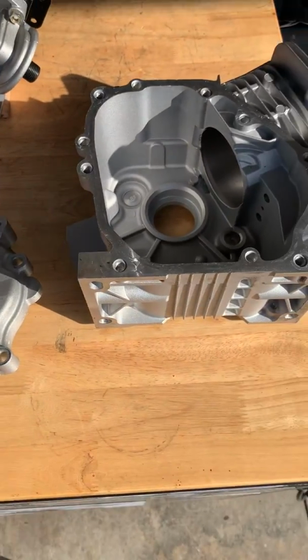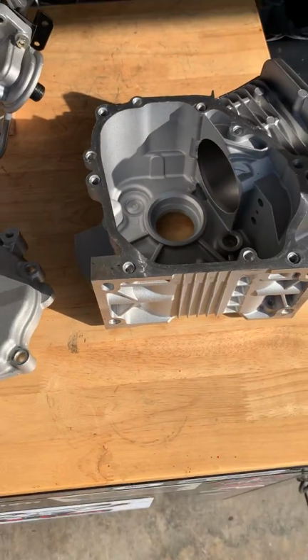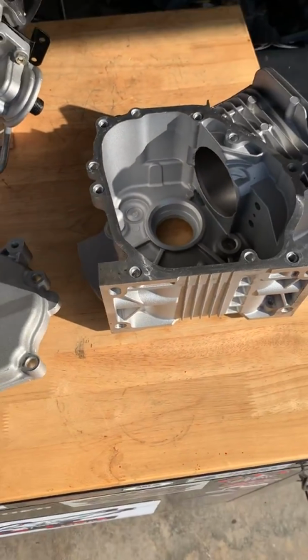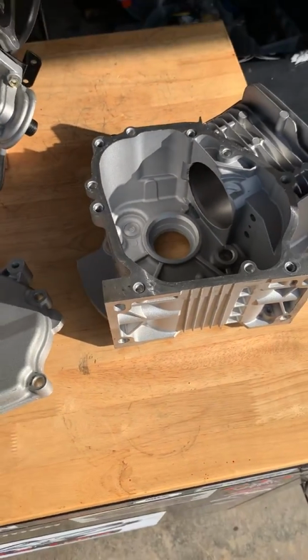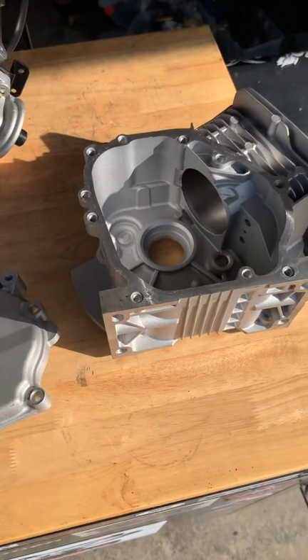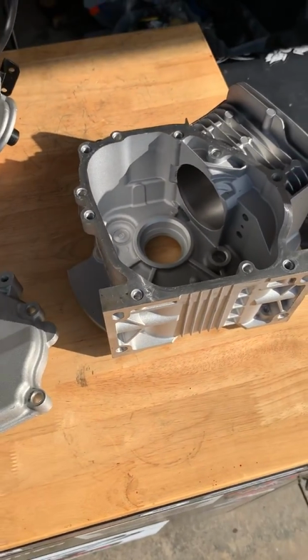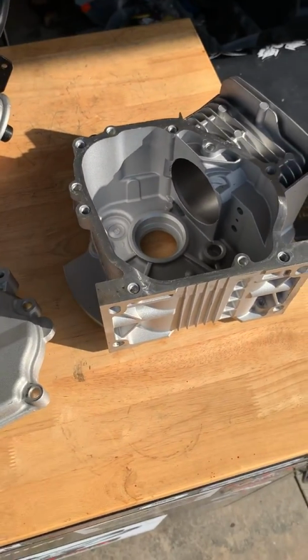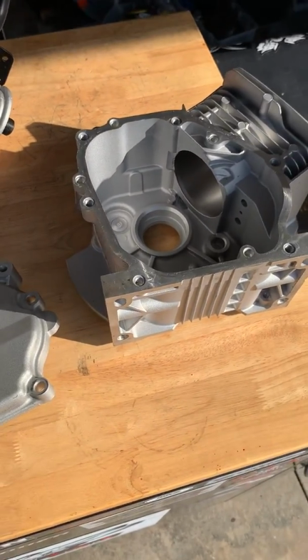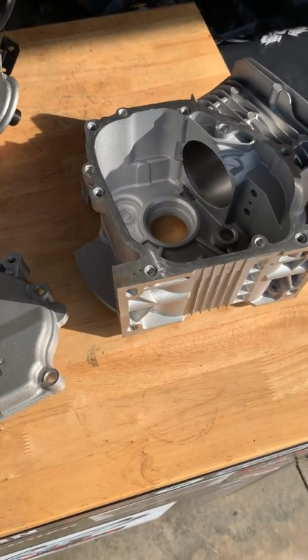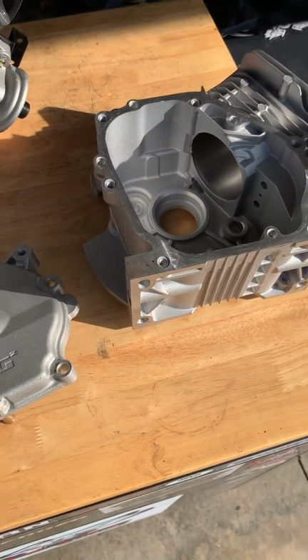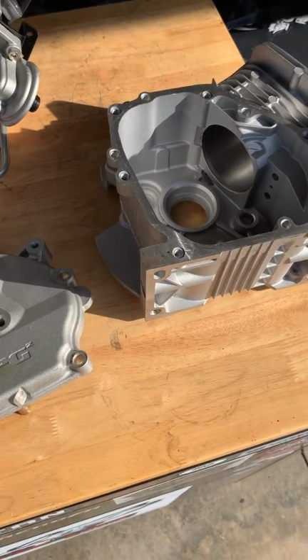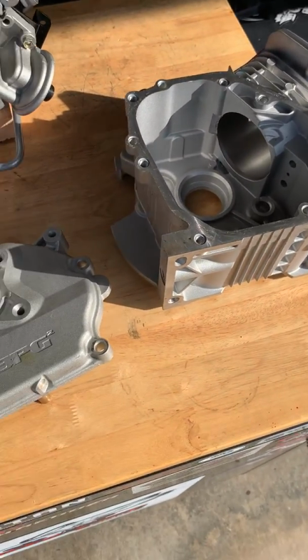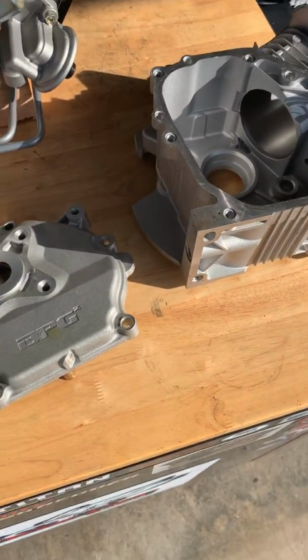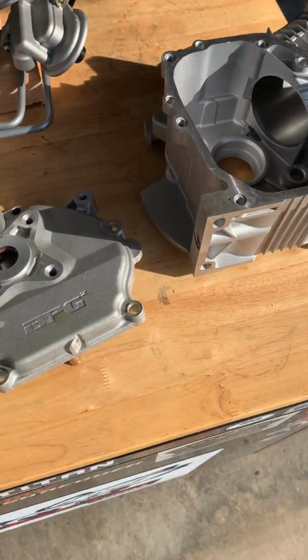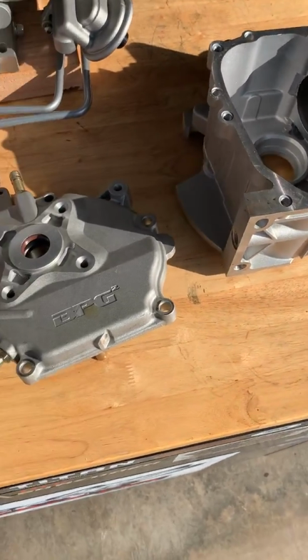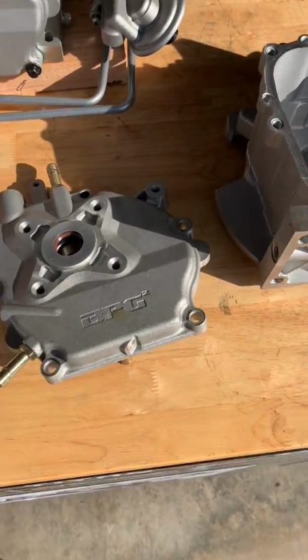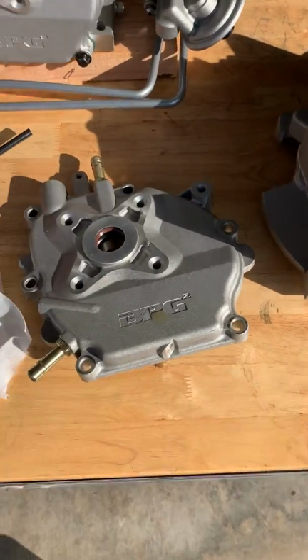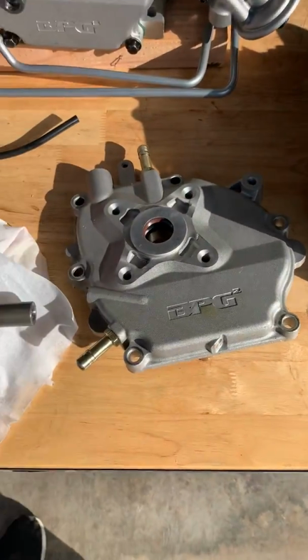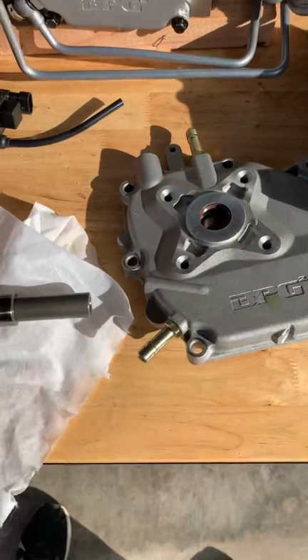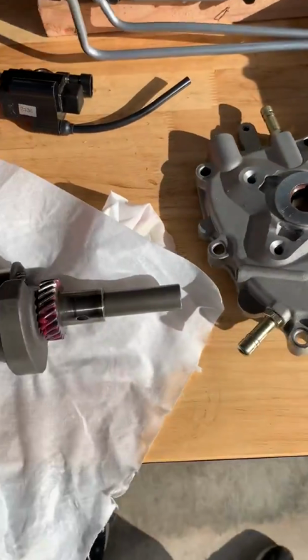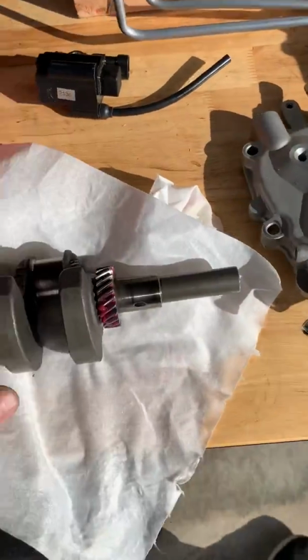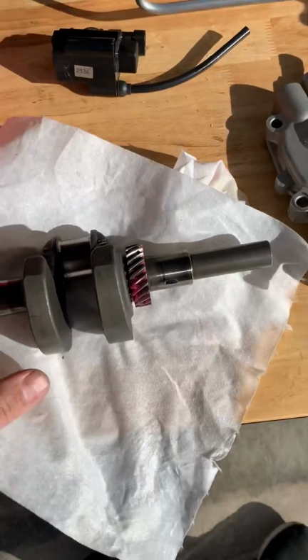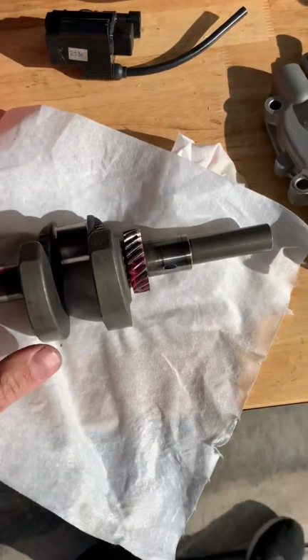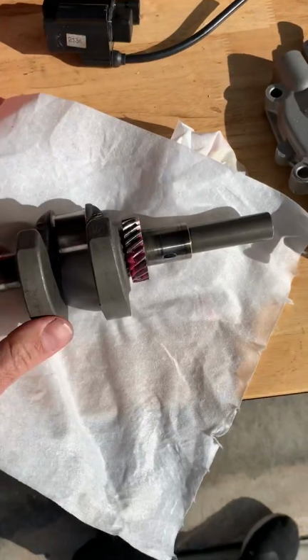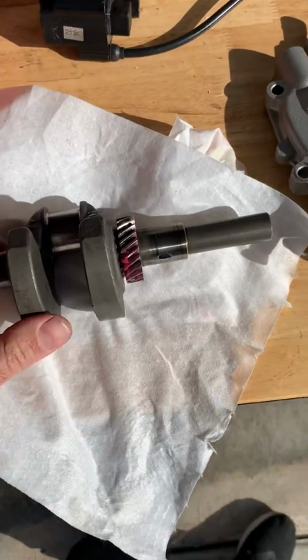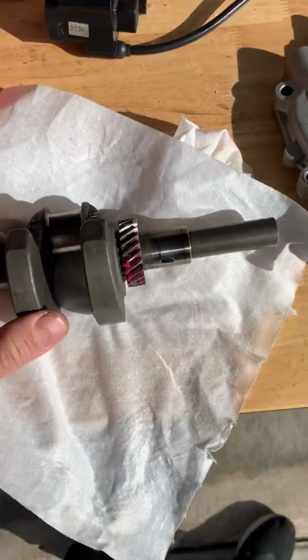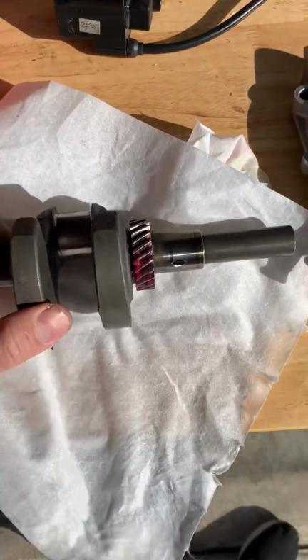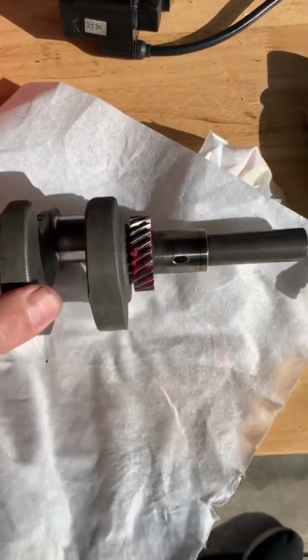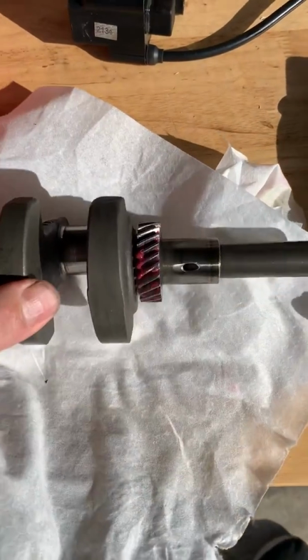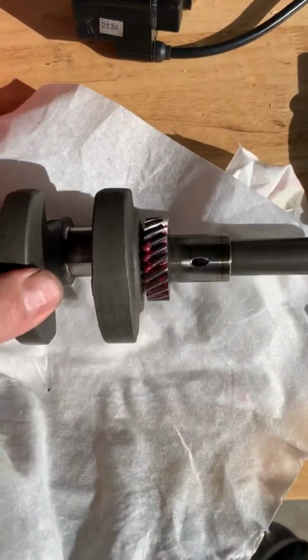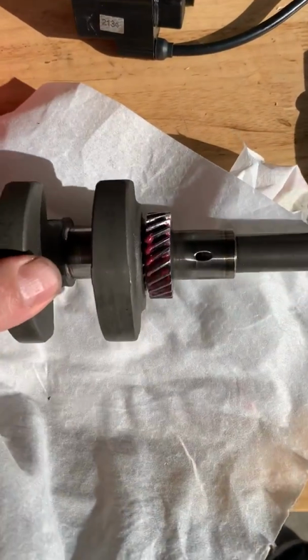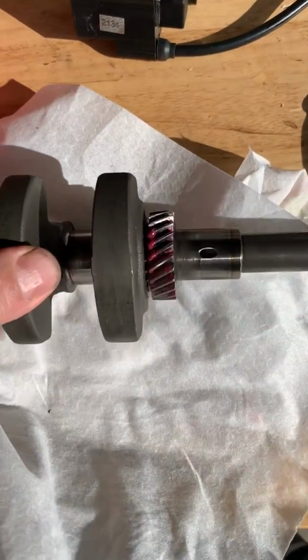Just not going to work. Can be made to work, but not a bolt-on. The crank is pressure-fed.